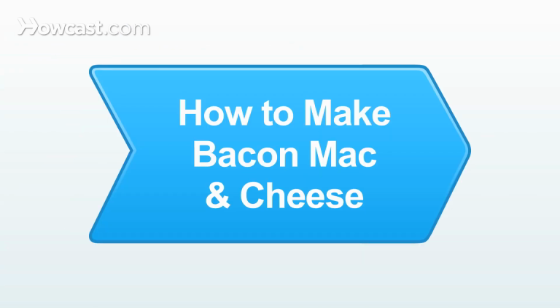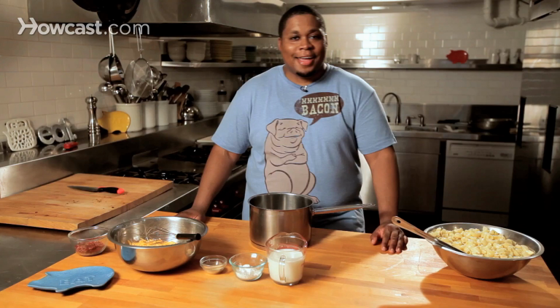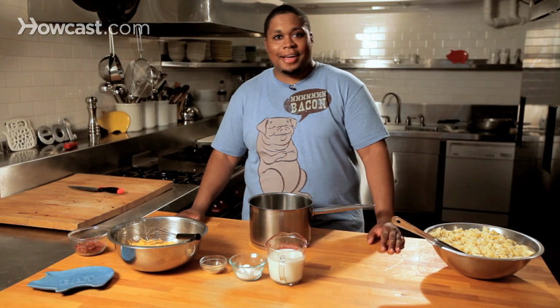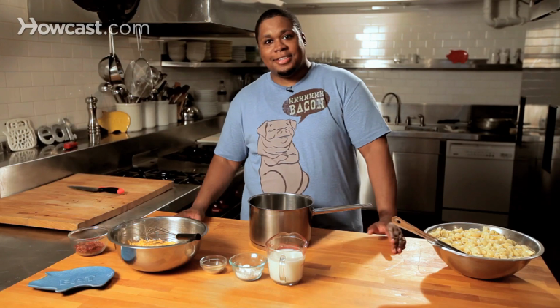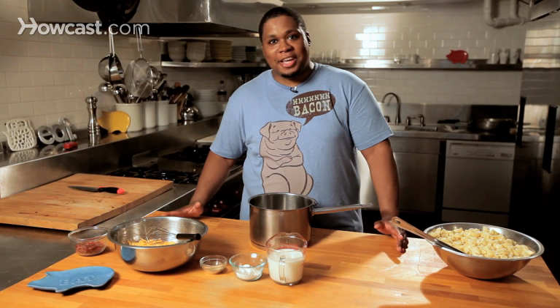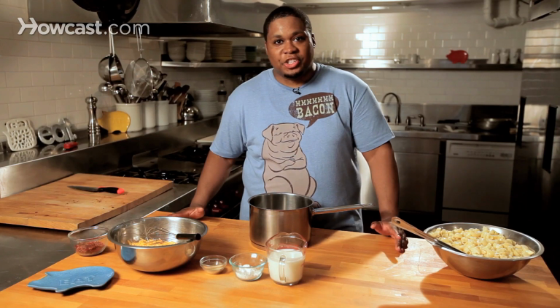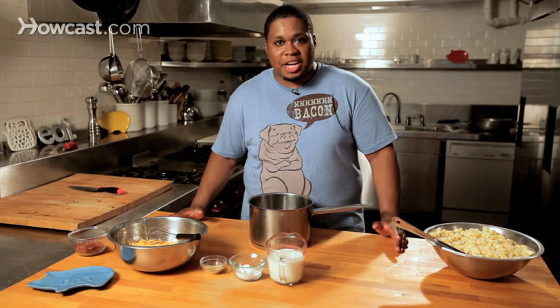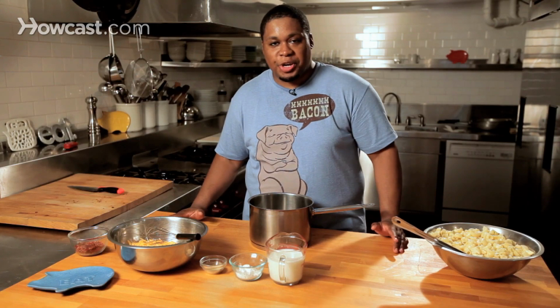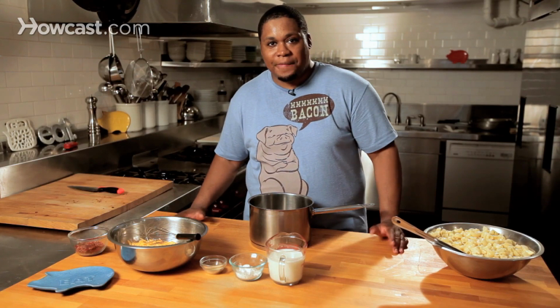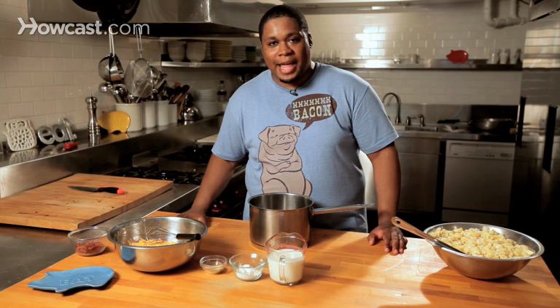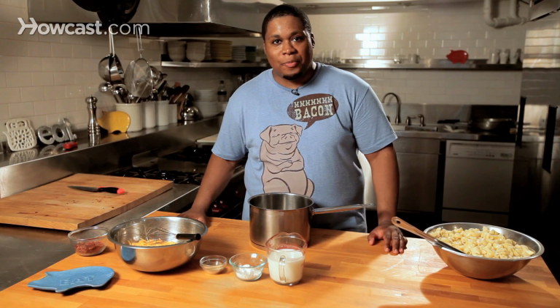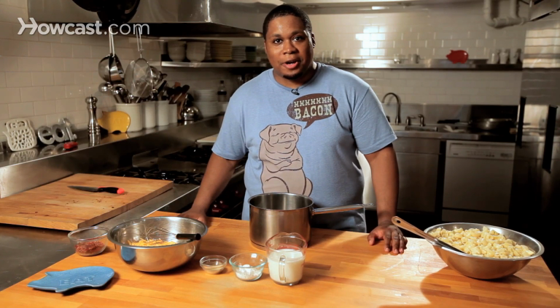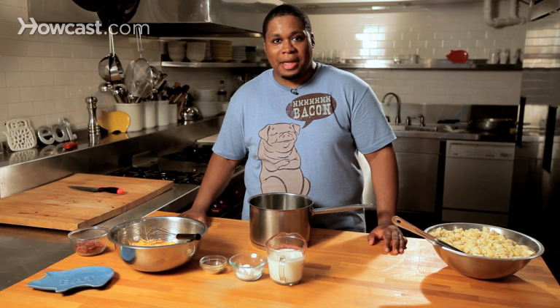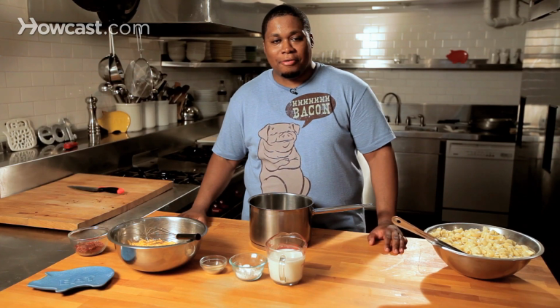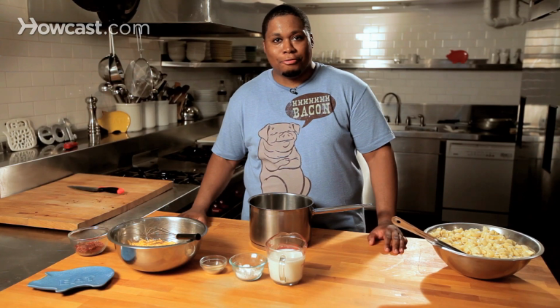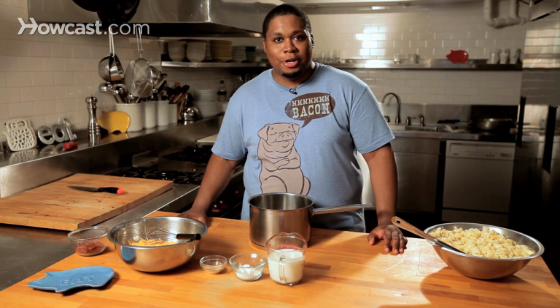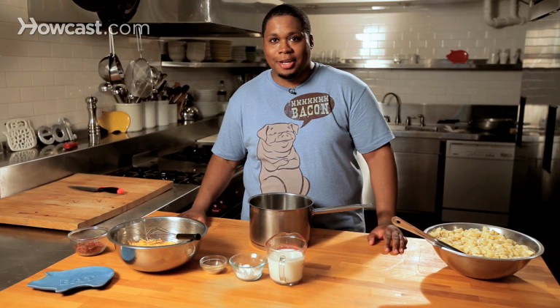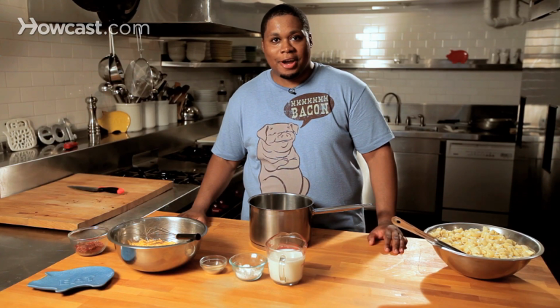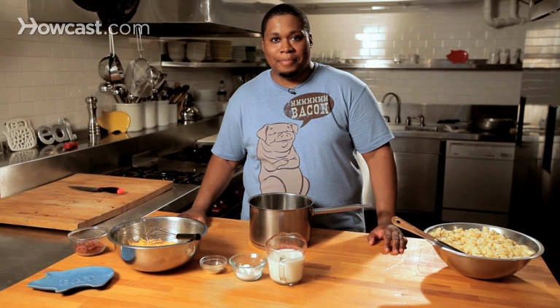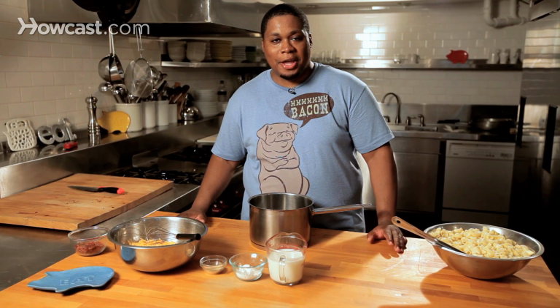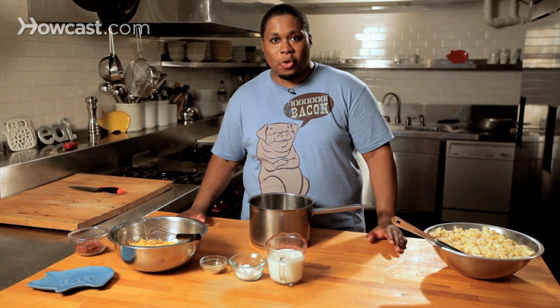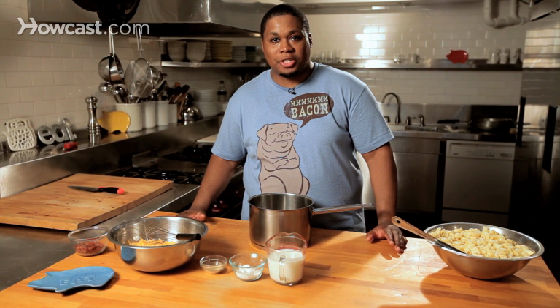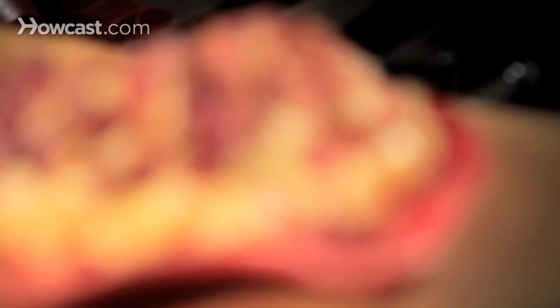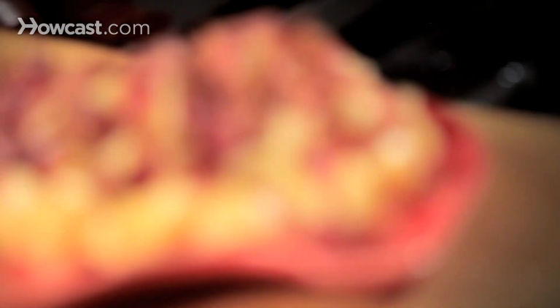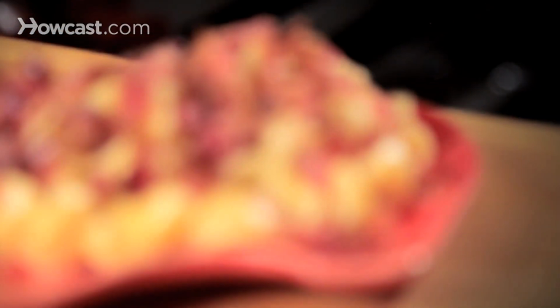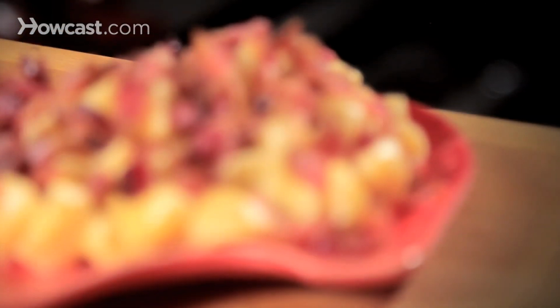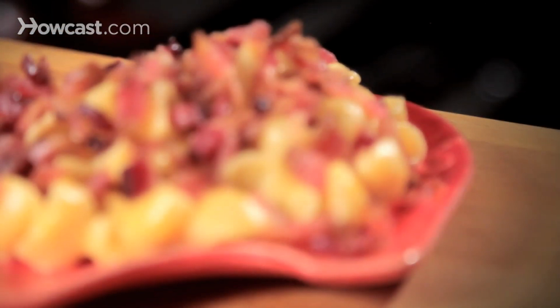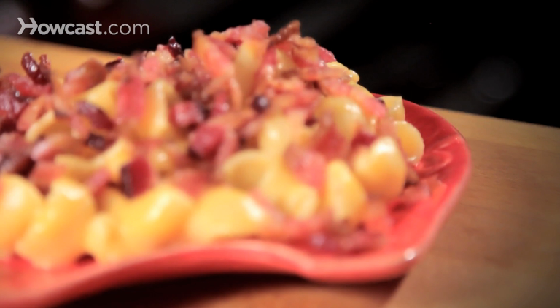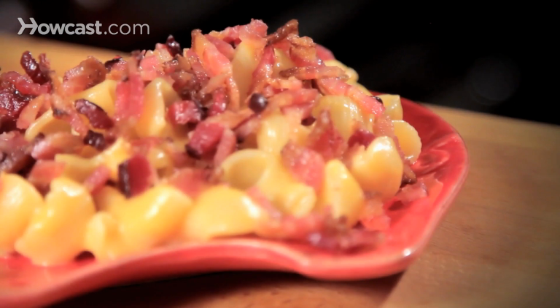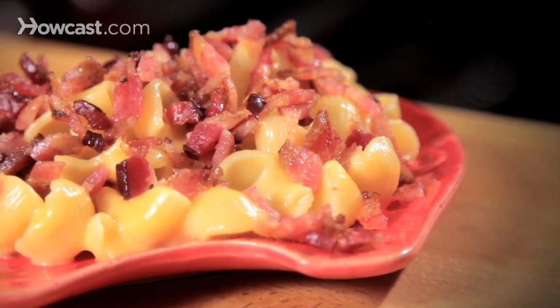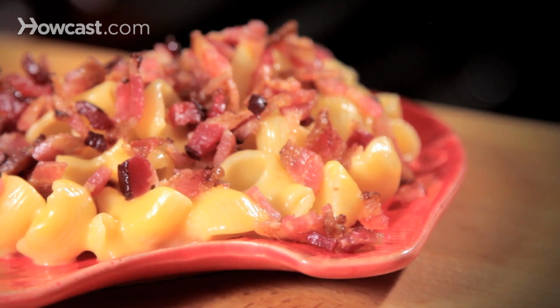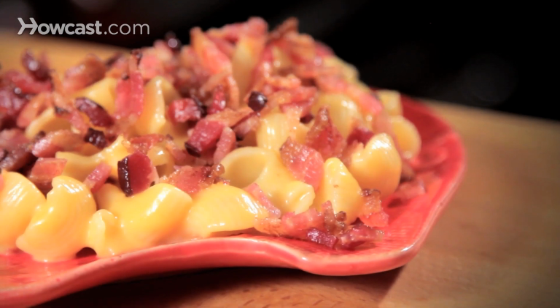Hey guys, it's Adrian Ashby here and we're going to make a really great main course. We're going to make bacon macaroni and cheese.